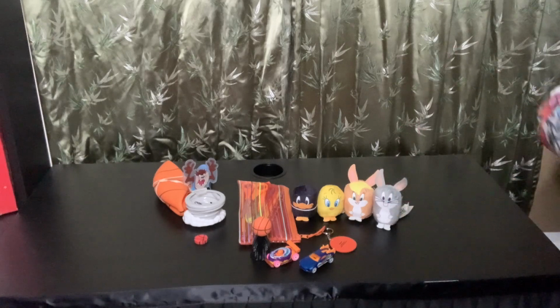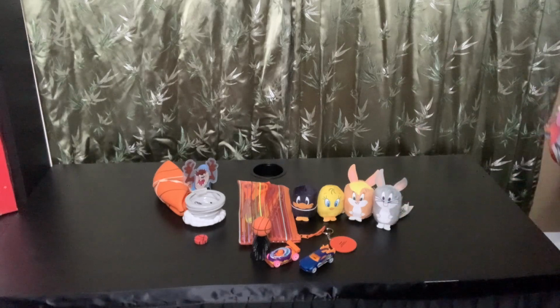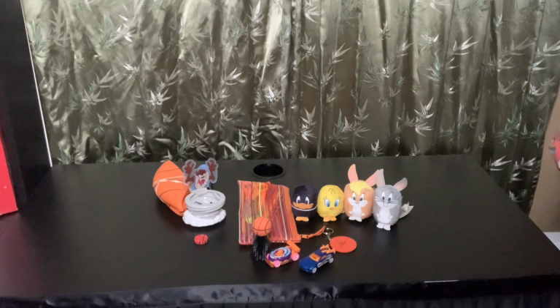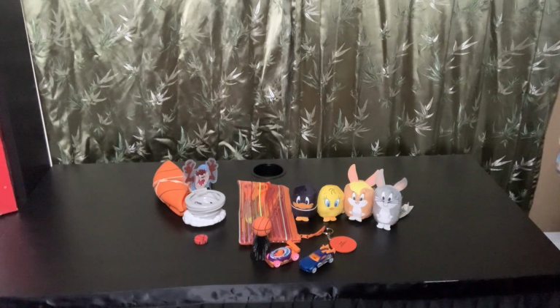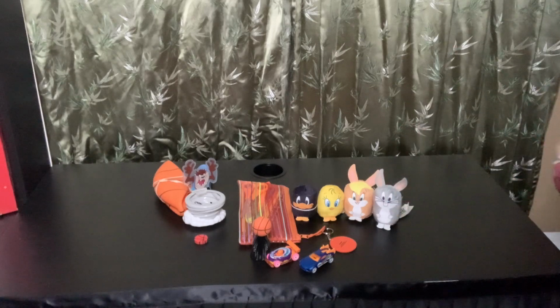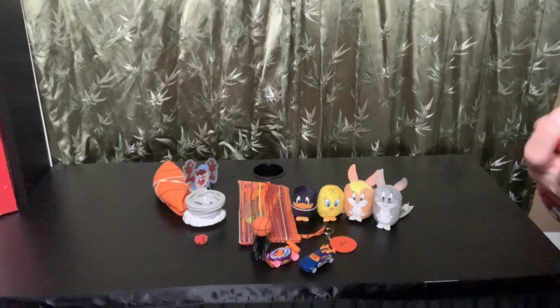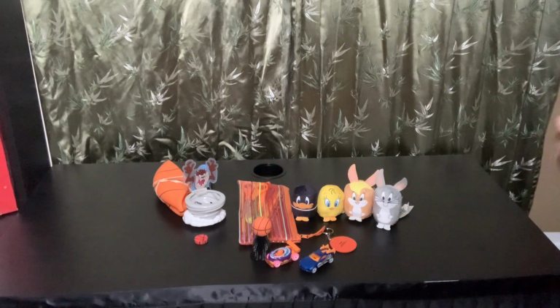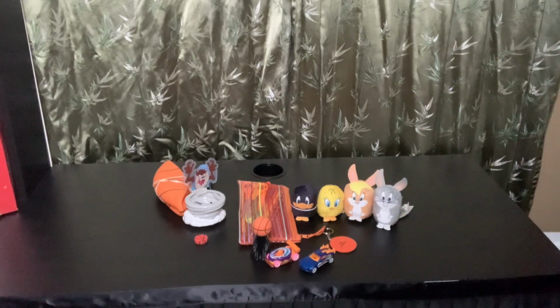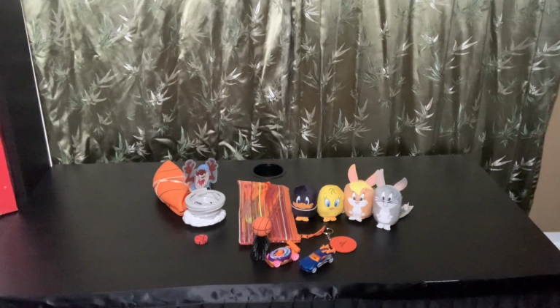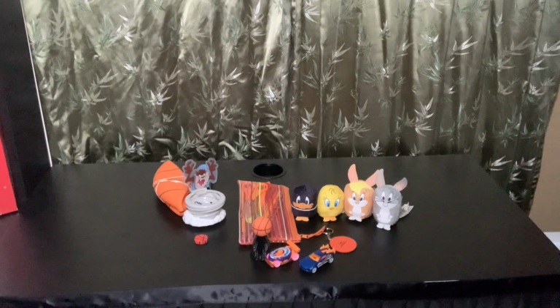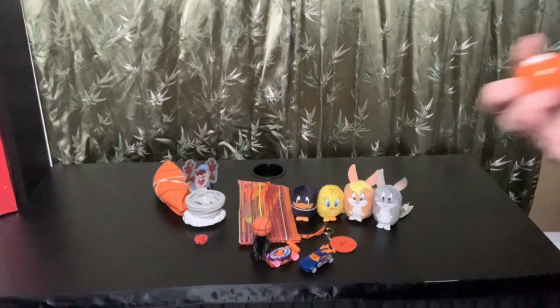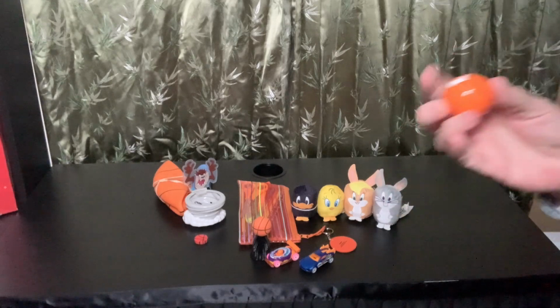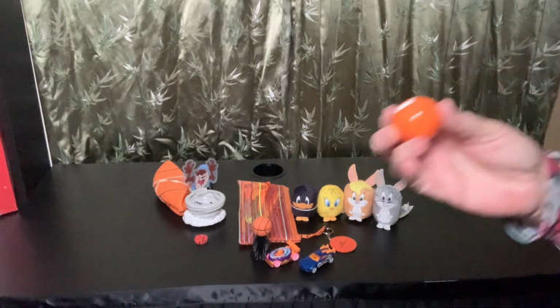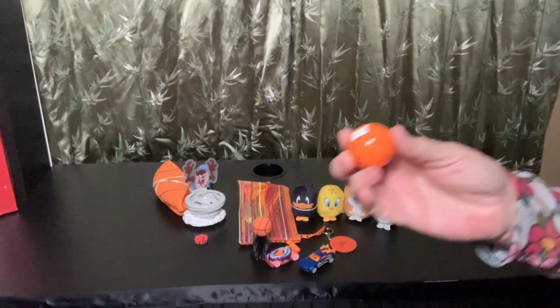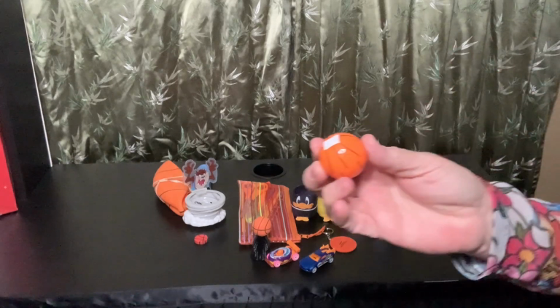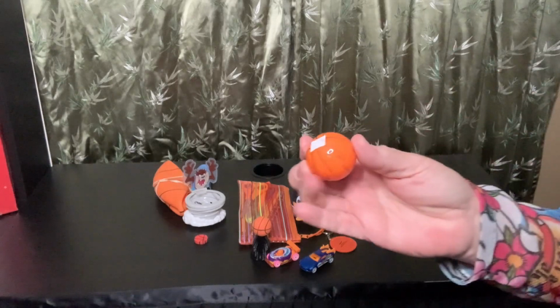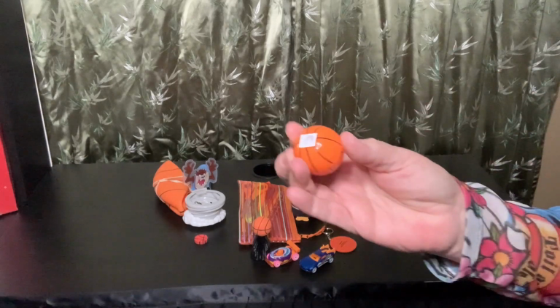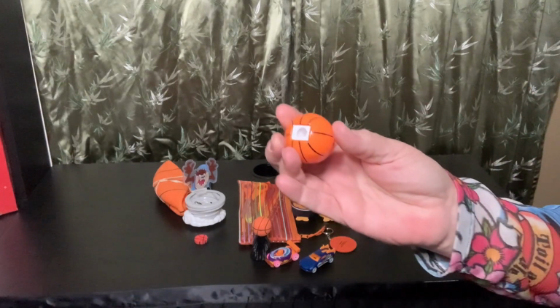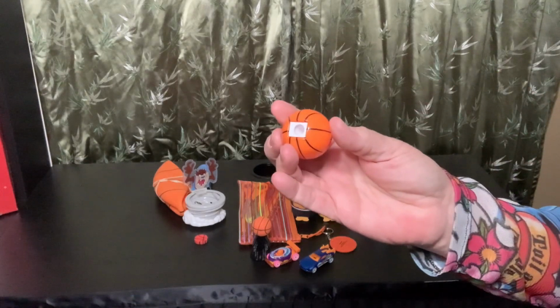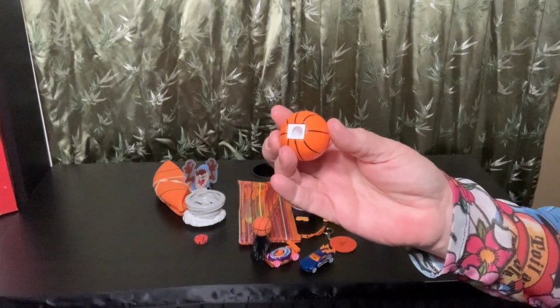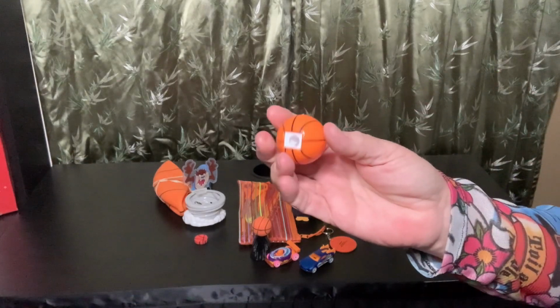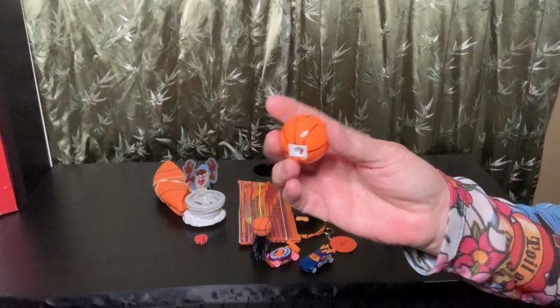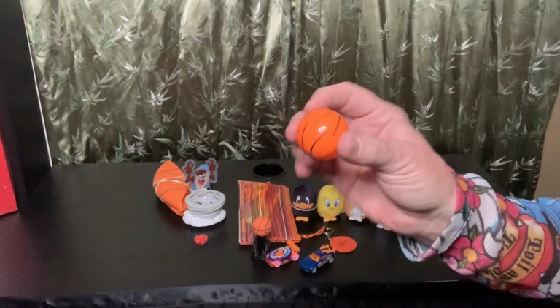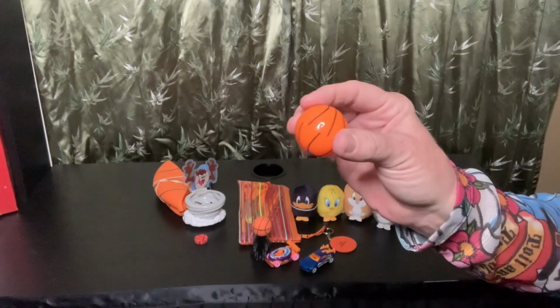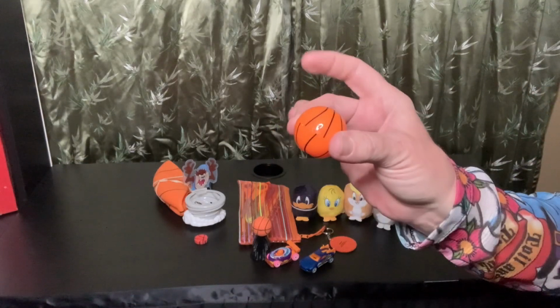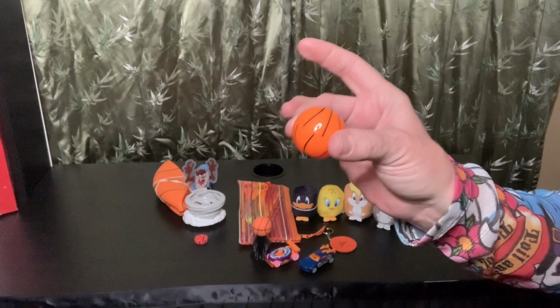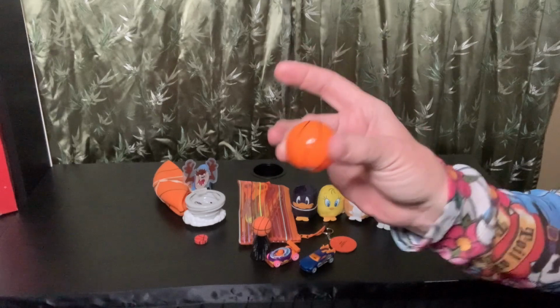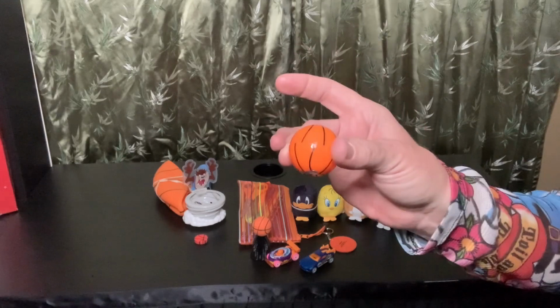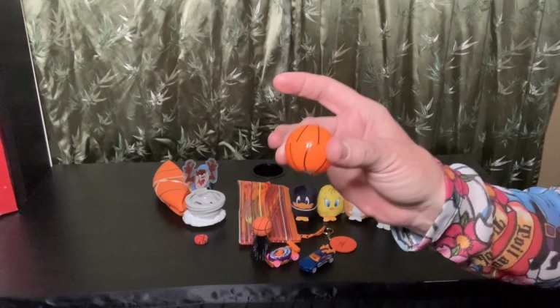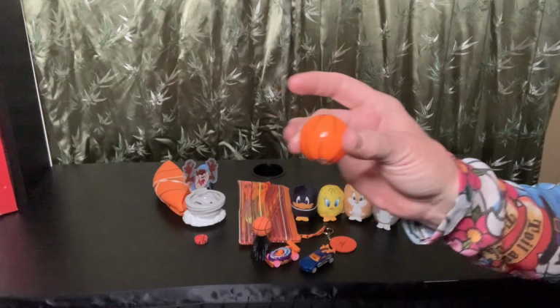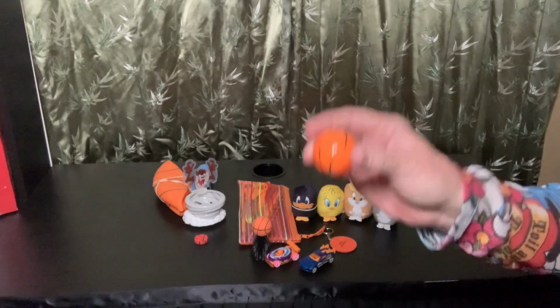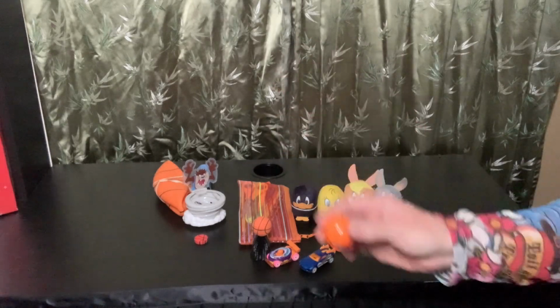And this is her basketball pencil sharpener.